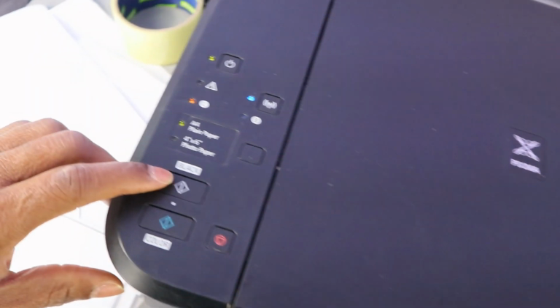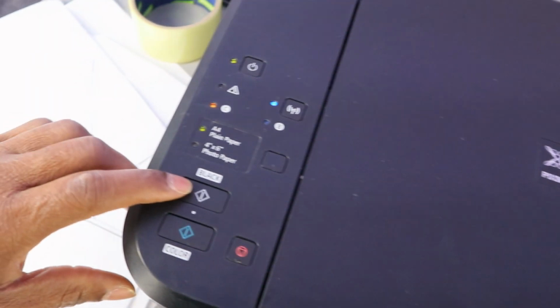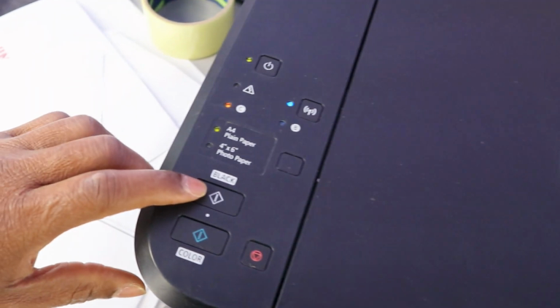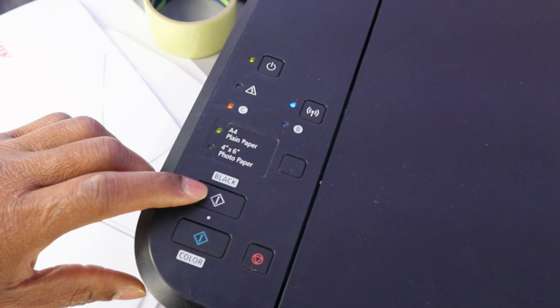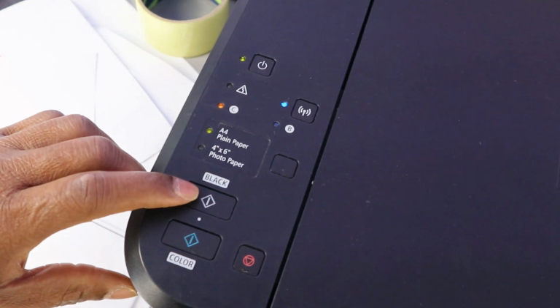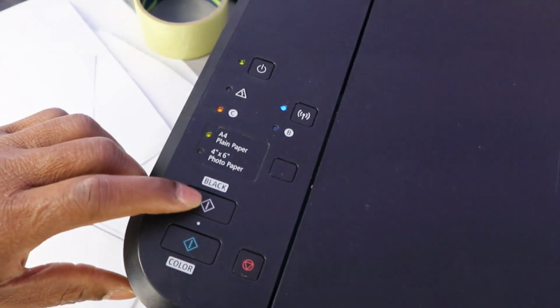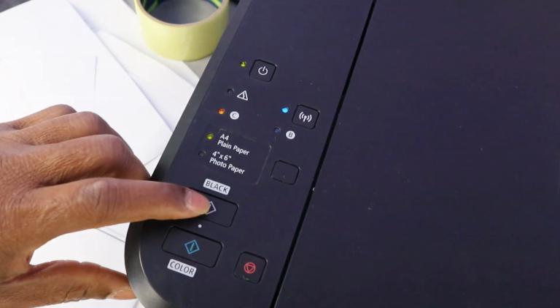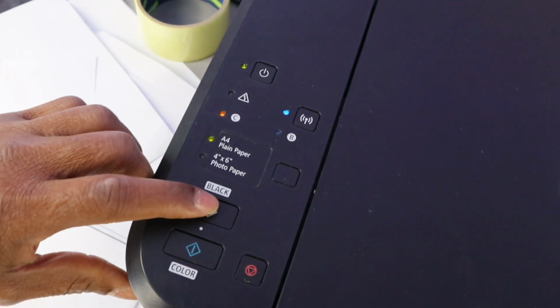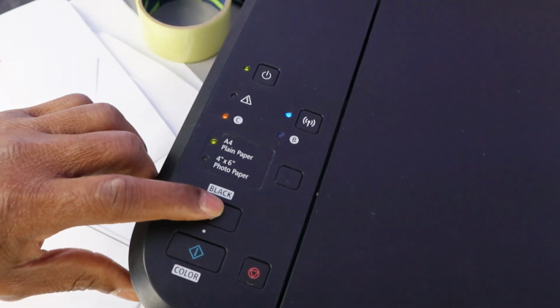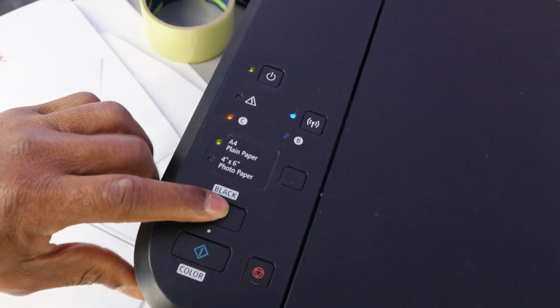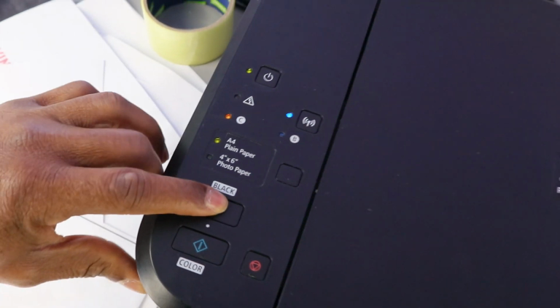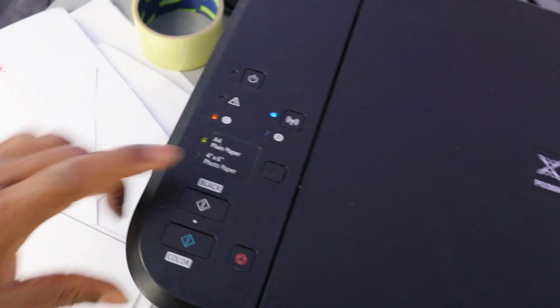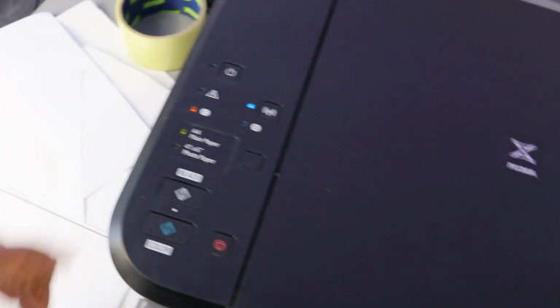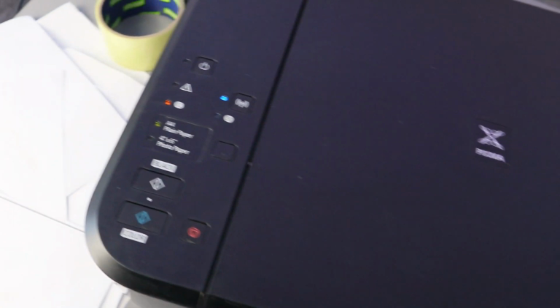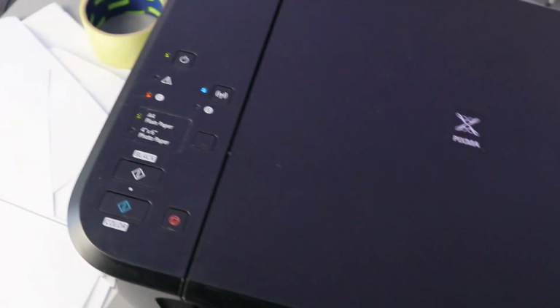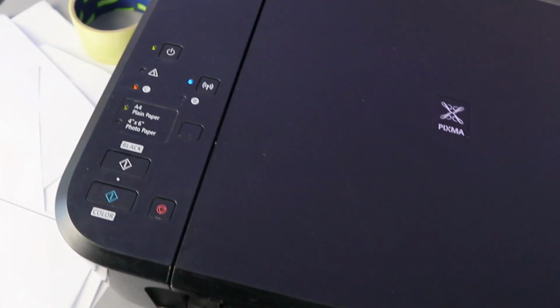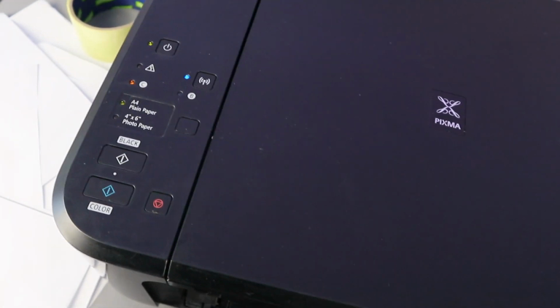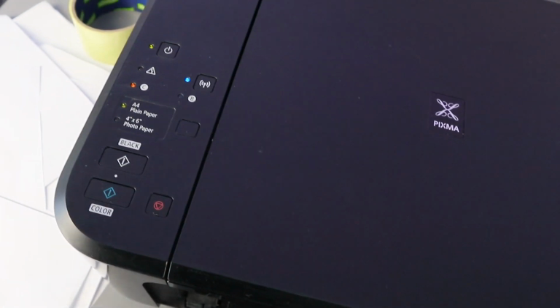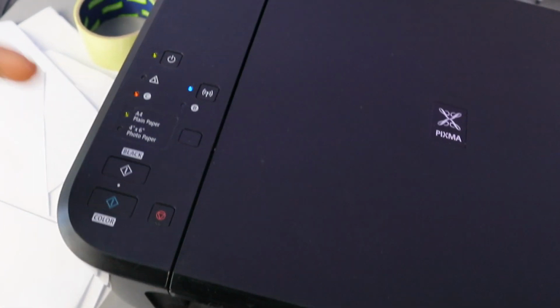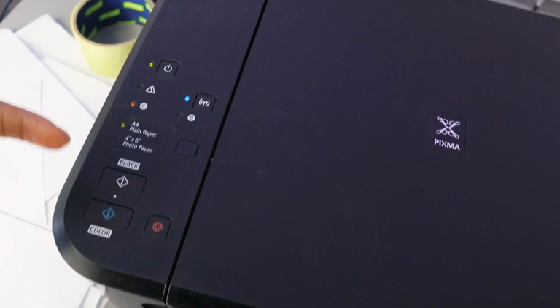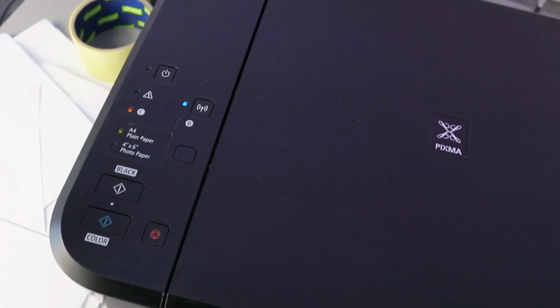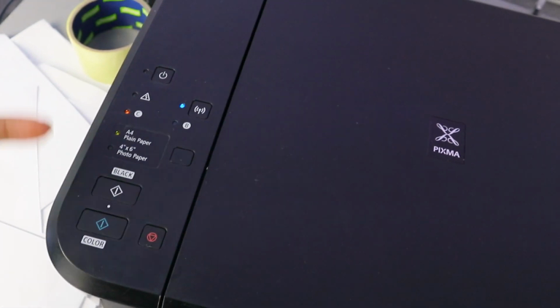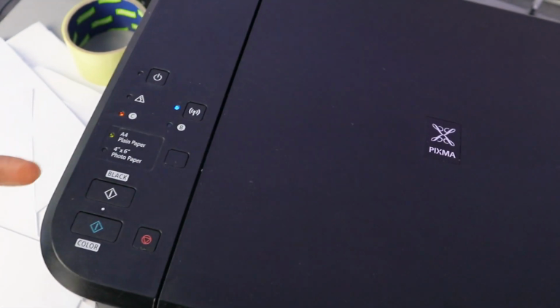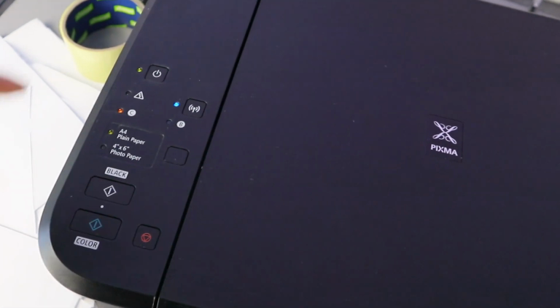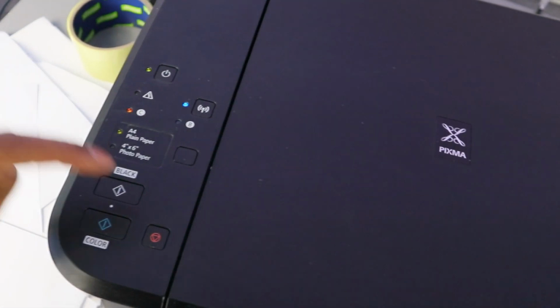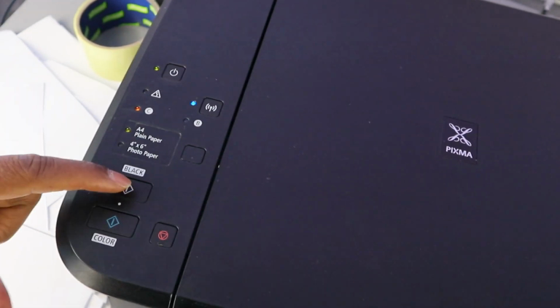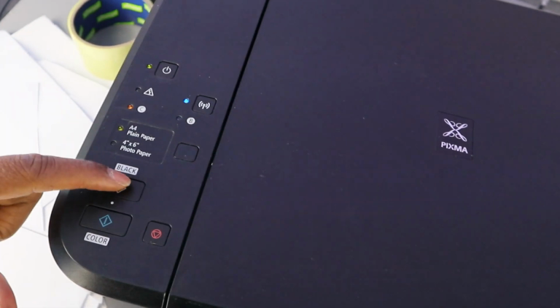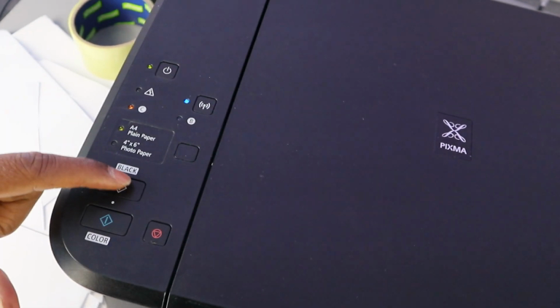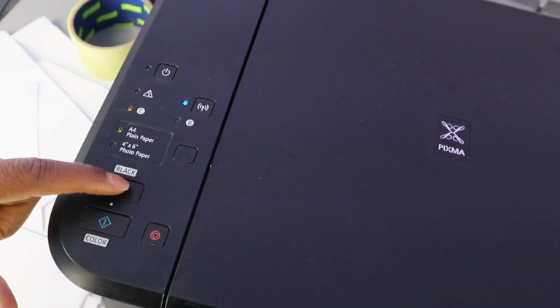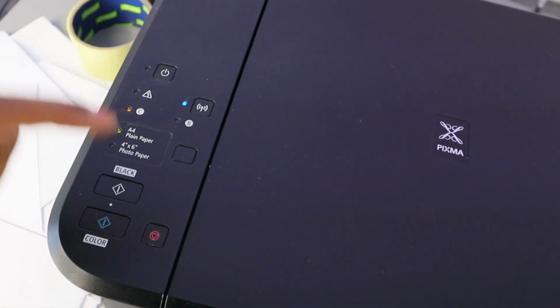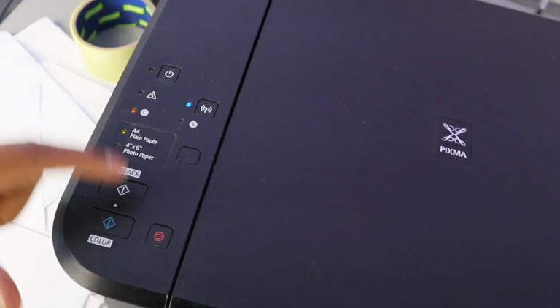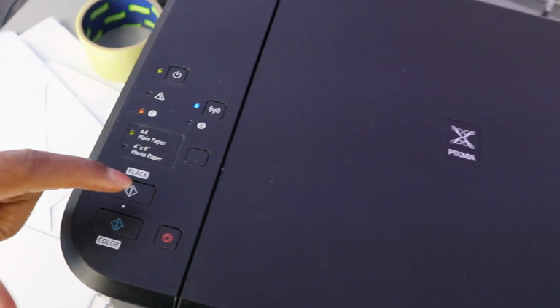Then decide if you want to copy in black or color. If you want to copy in black and print one page, press the button once. If you want to copy two pages, press the button twice.